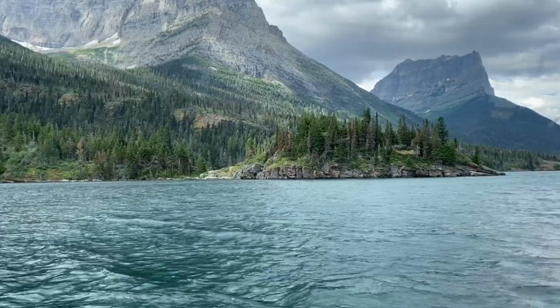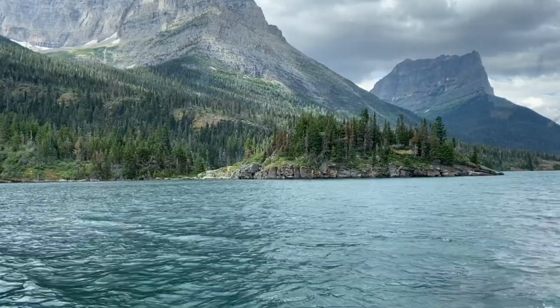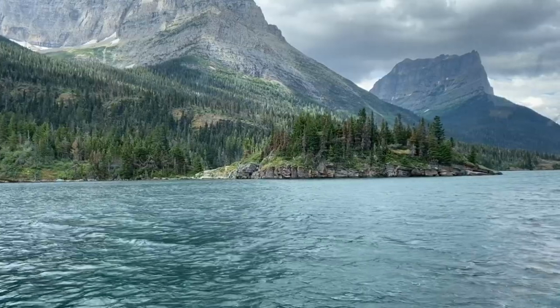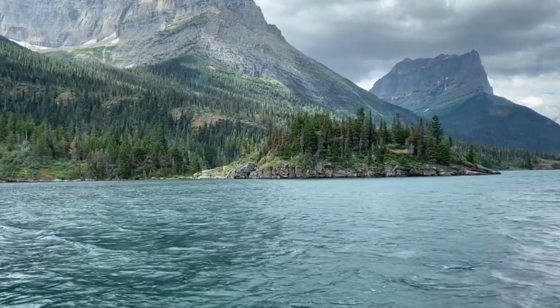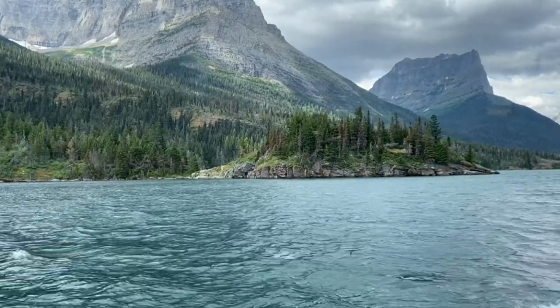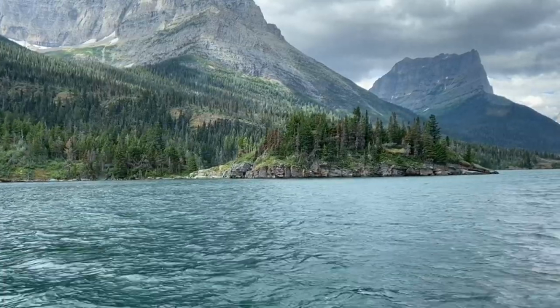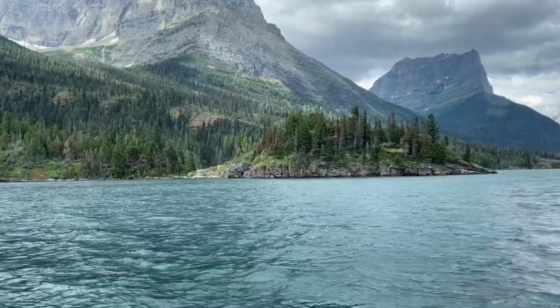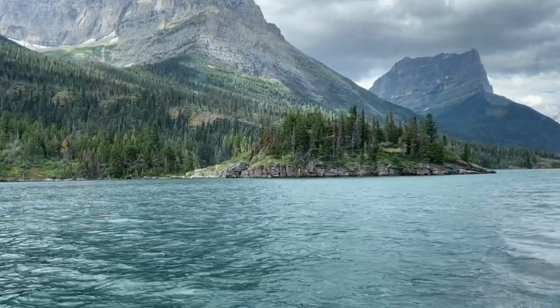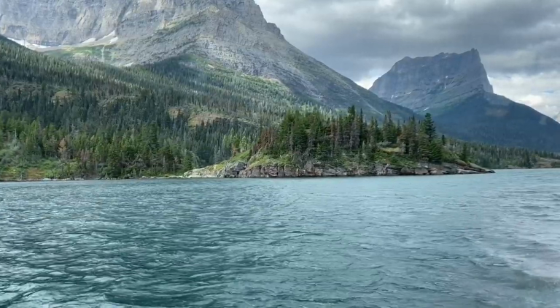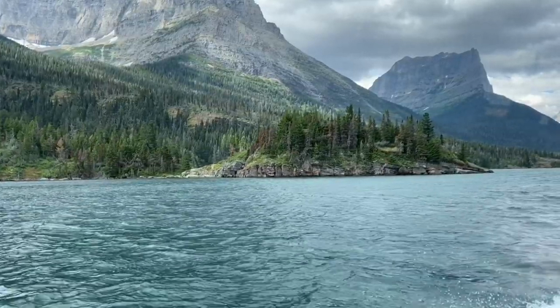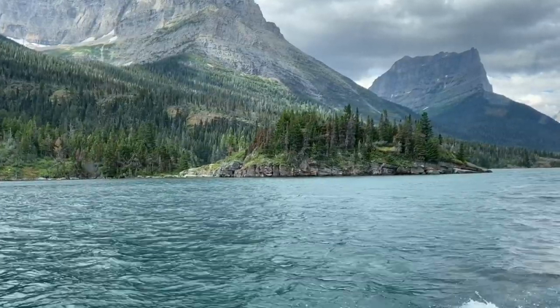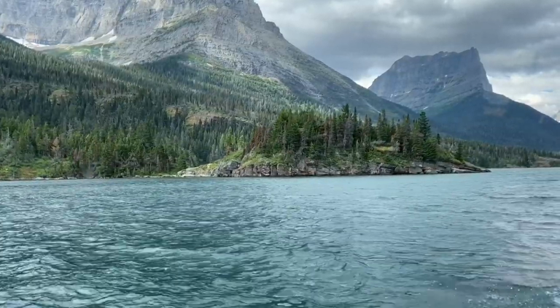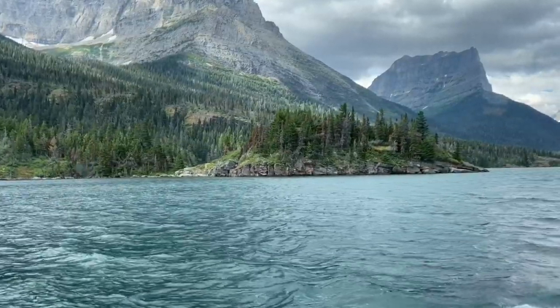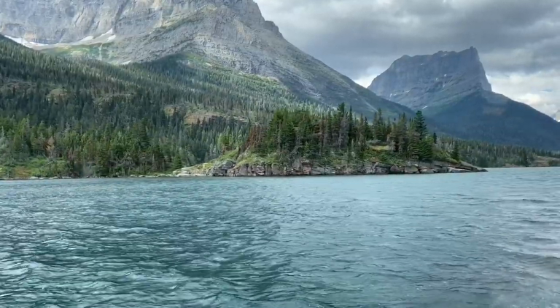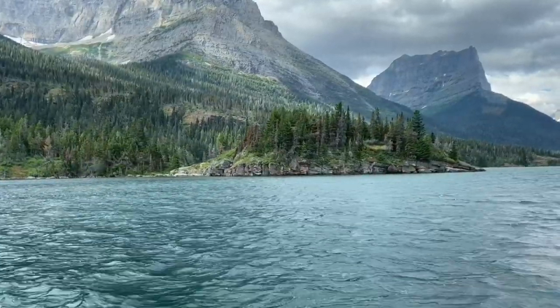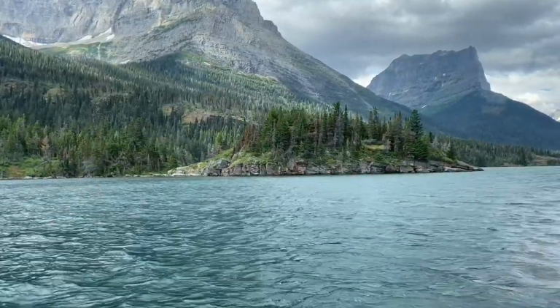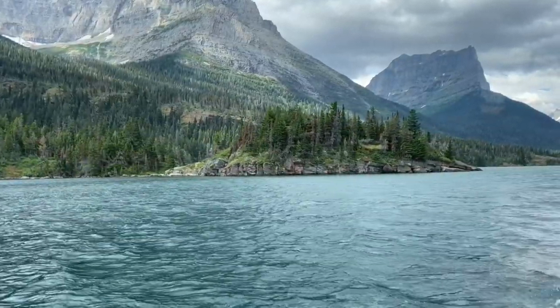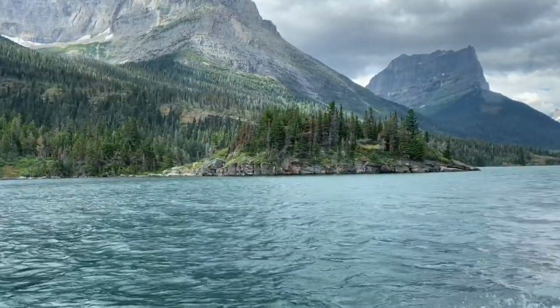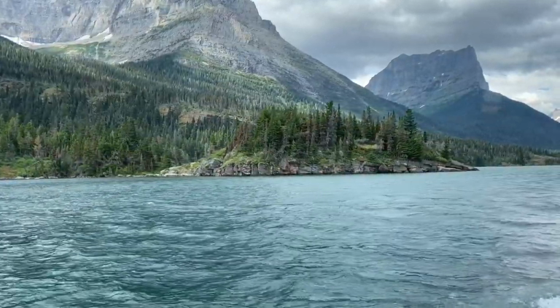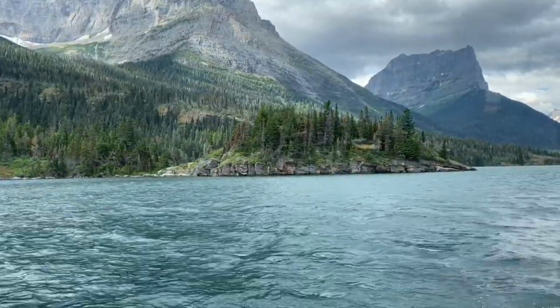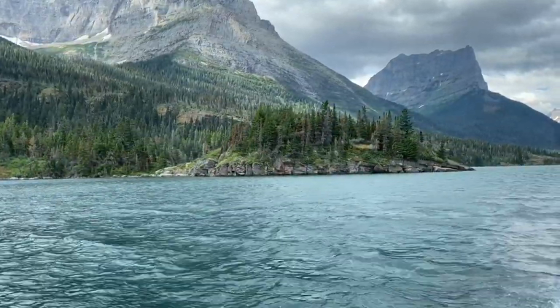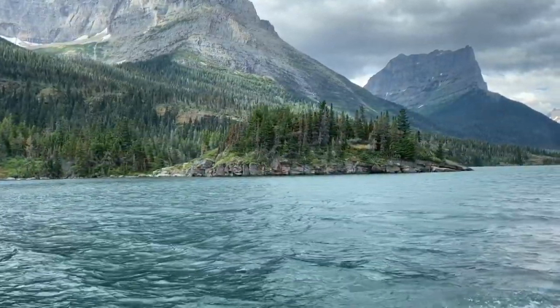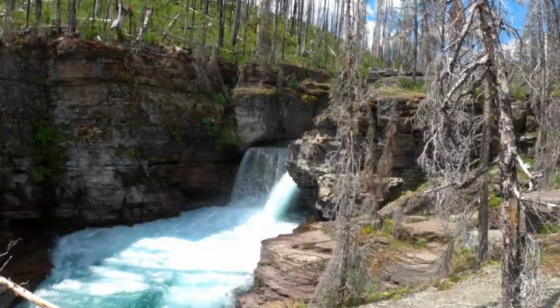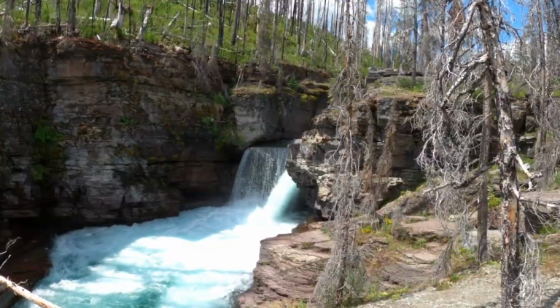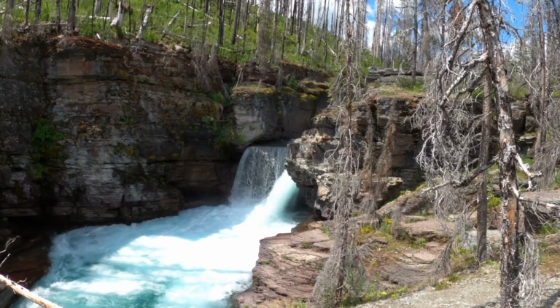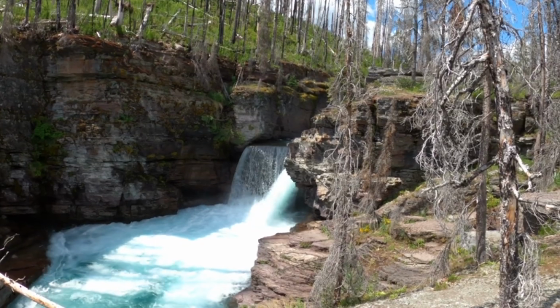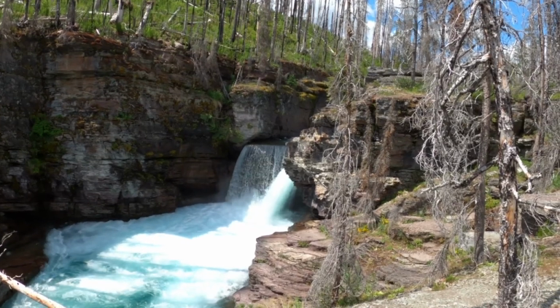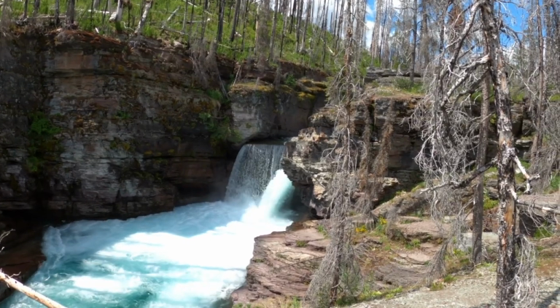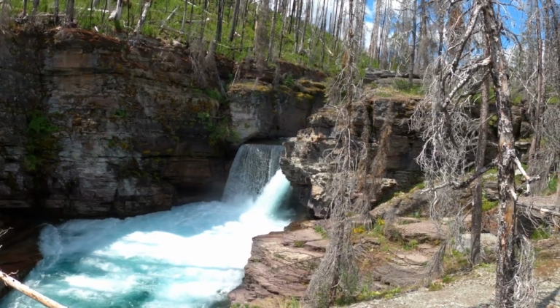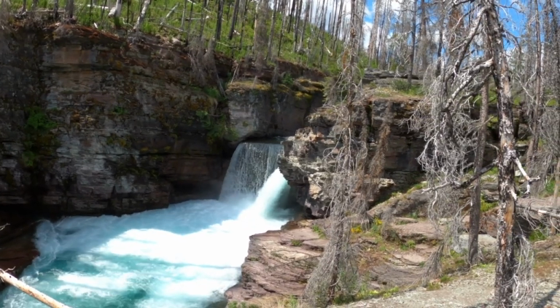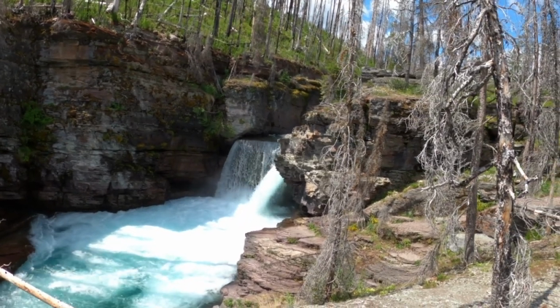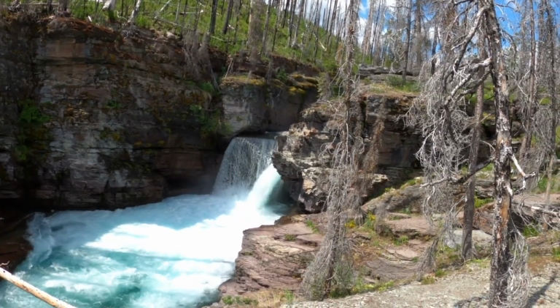Hey folks, in today's episode we take a boat ride across St. Mary Lake and then hike to St. Mary Falls.